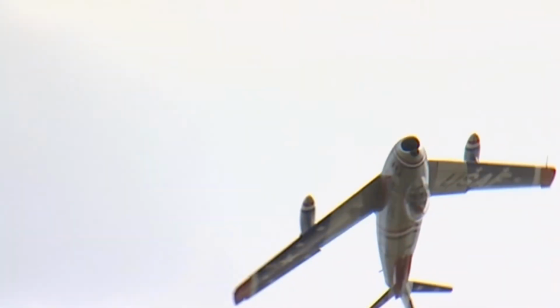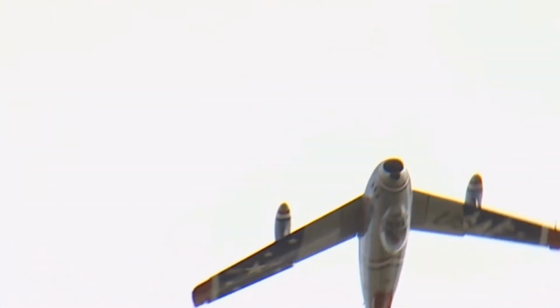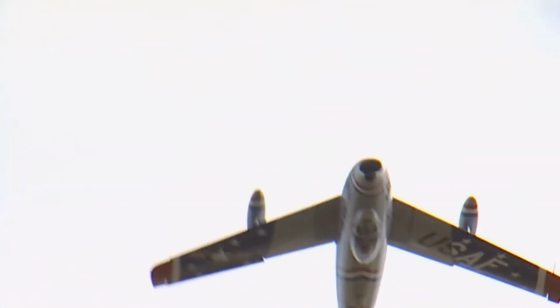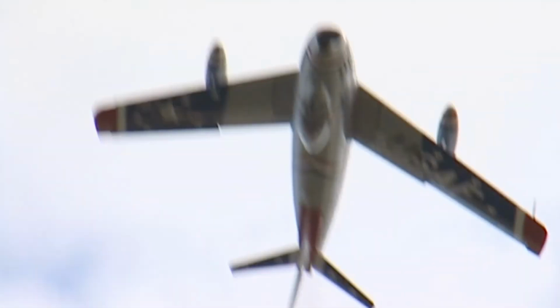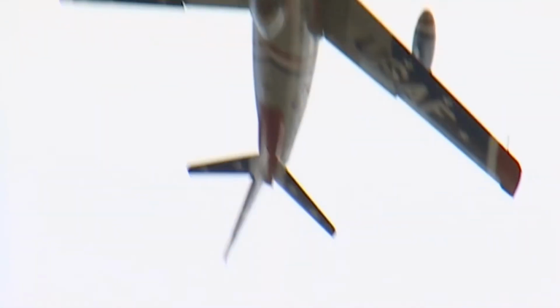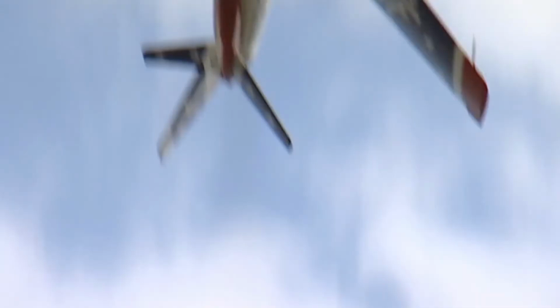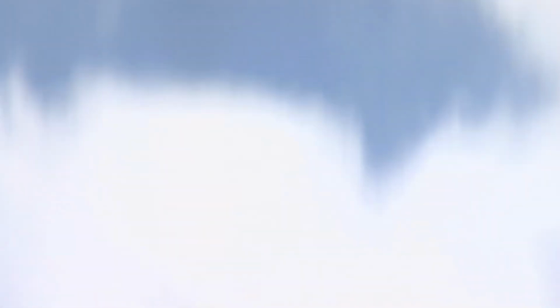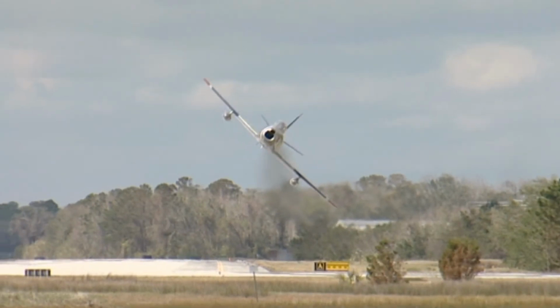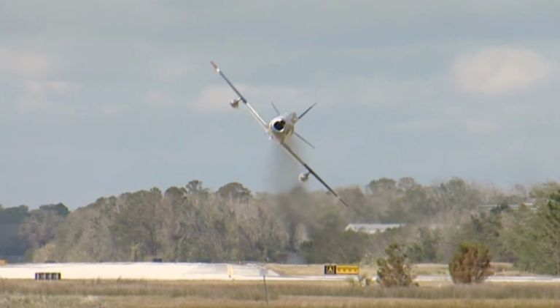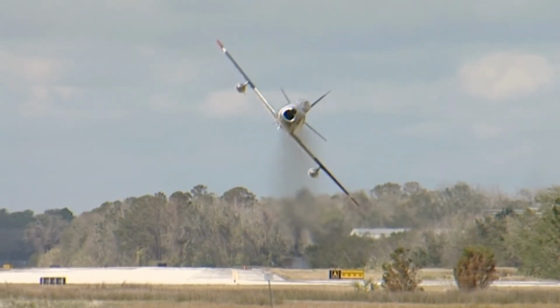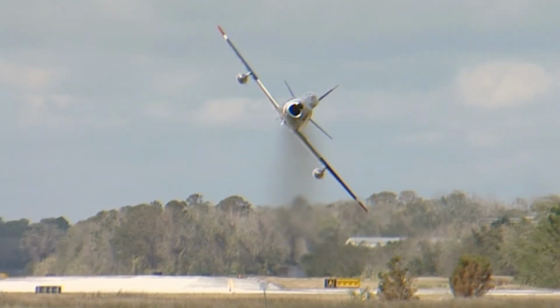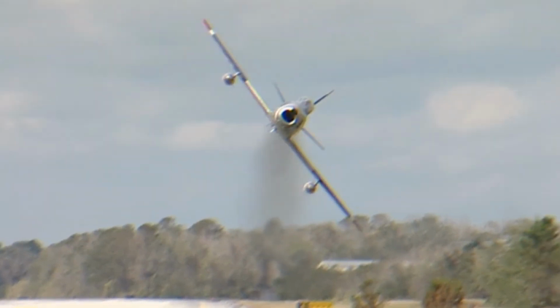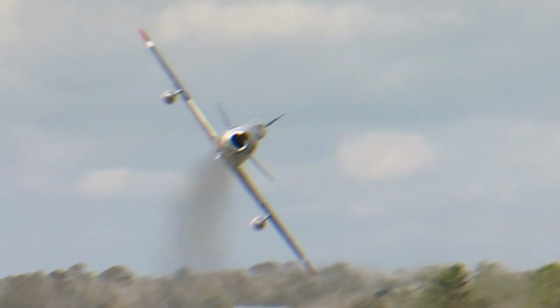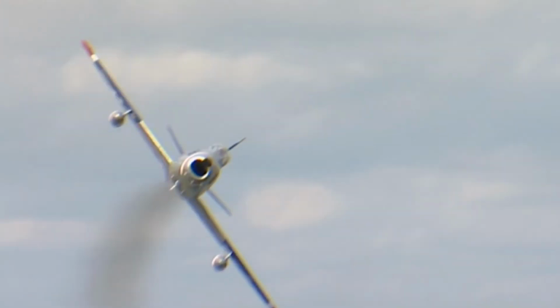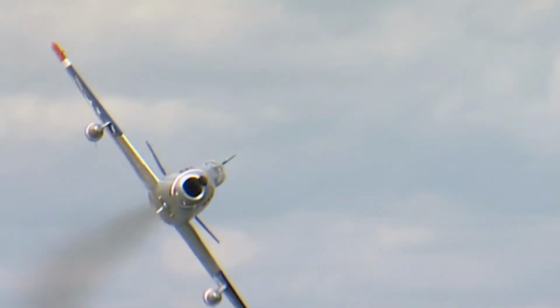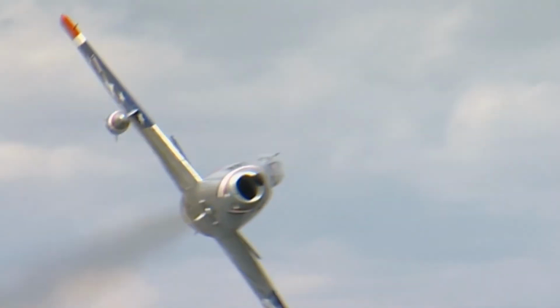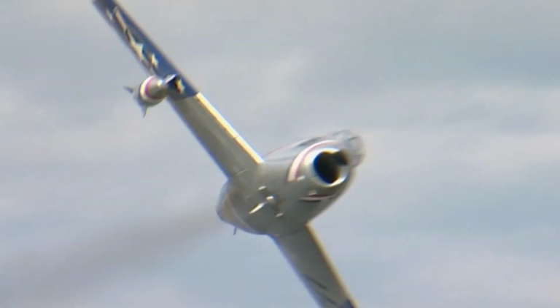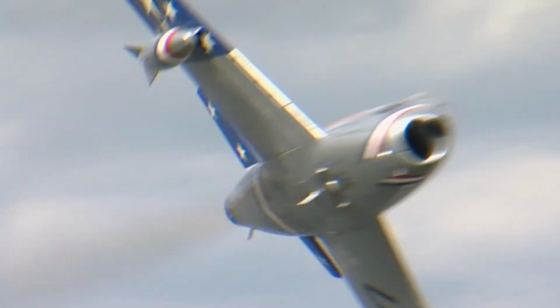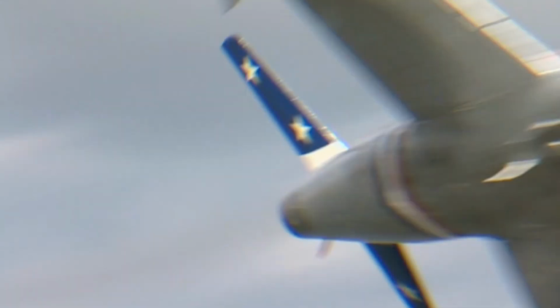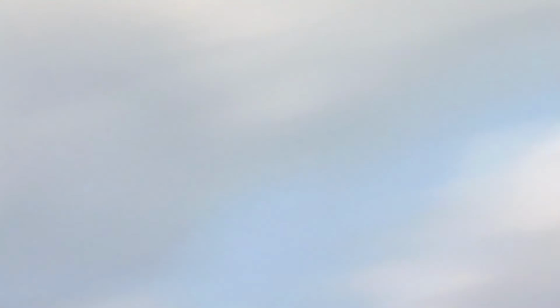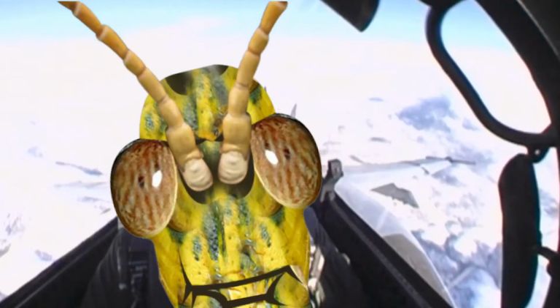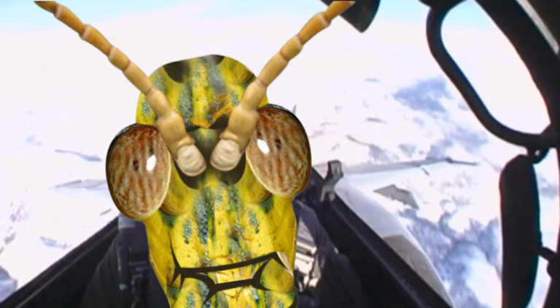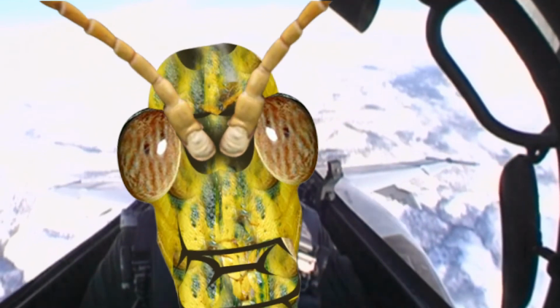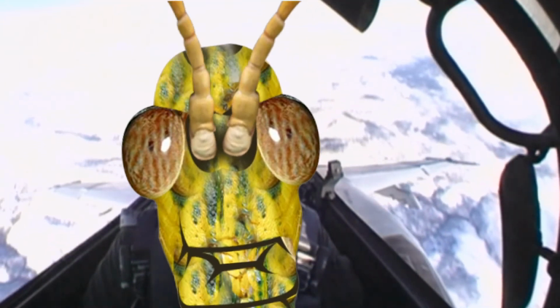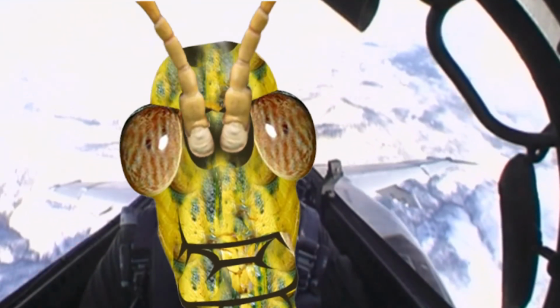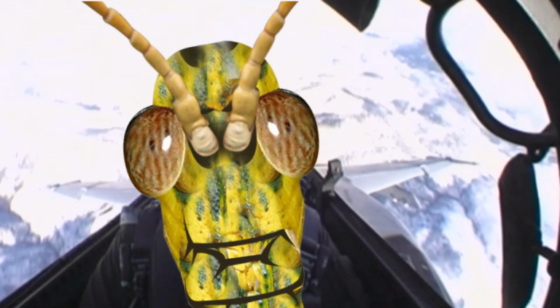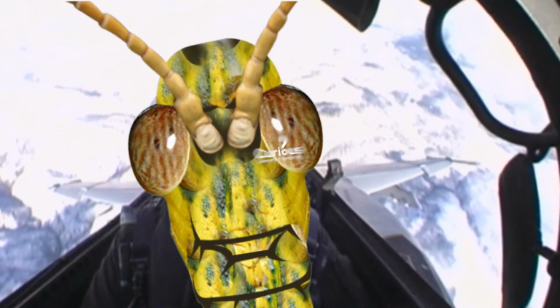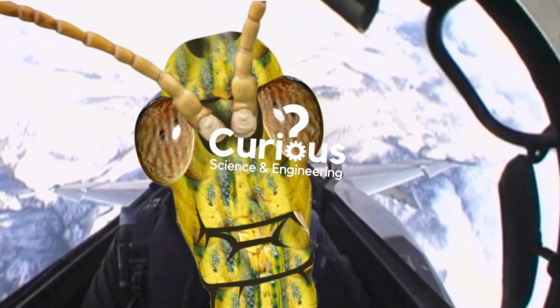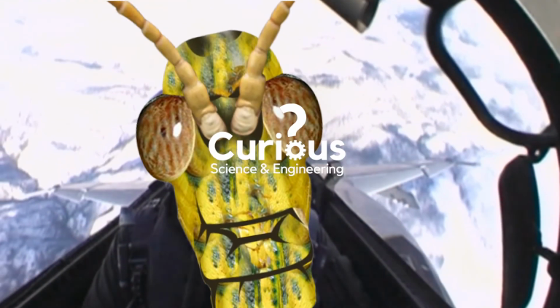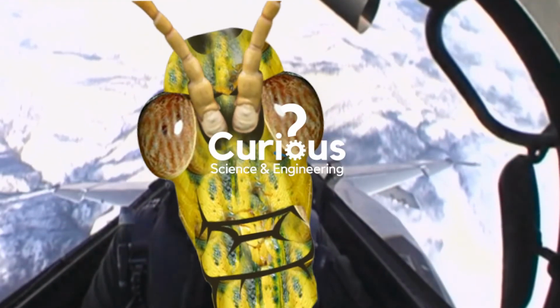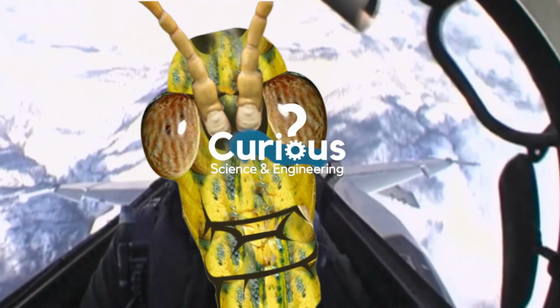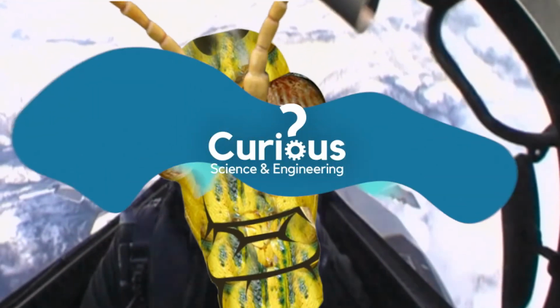However, it's going to take a long time for a human Top Gun to turf the locusts out of the cockpit.